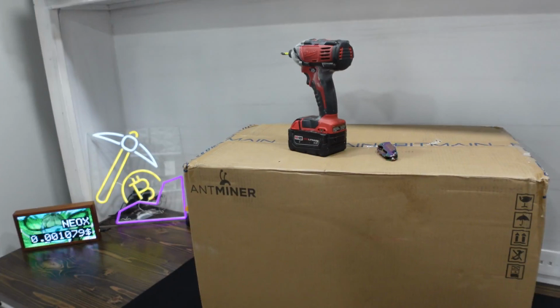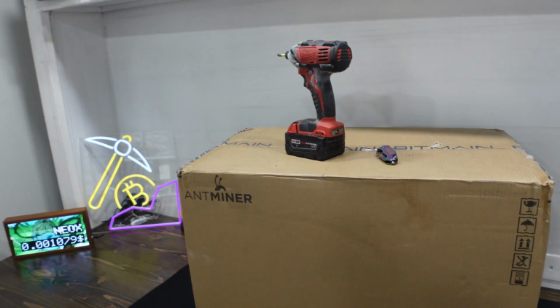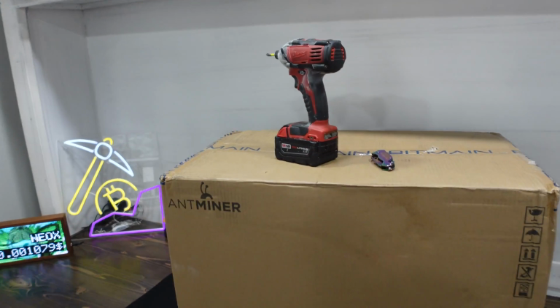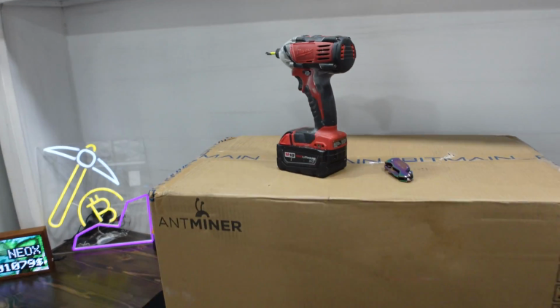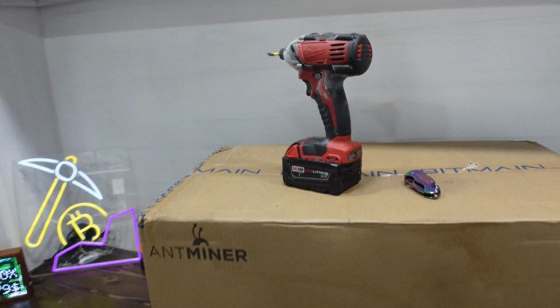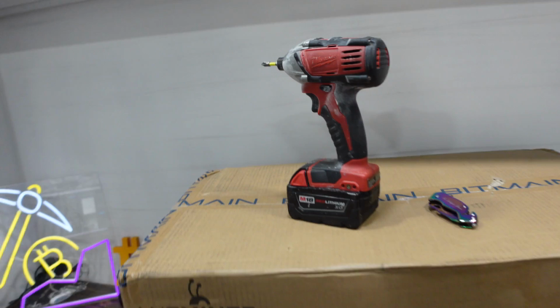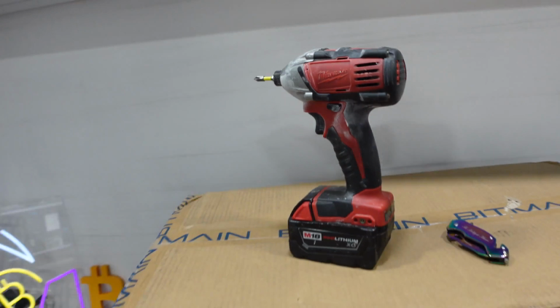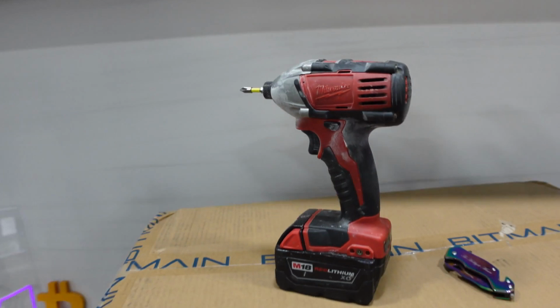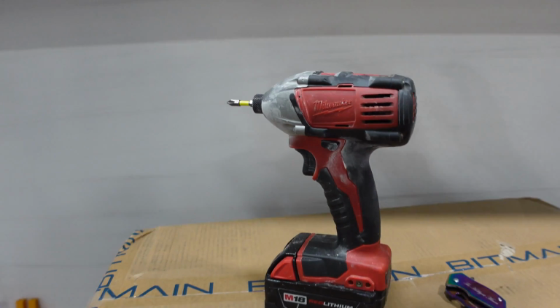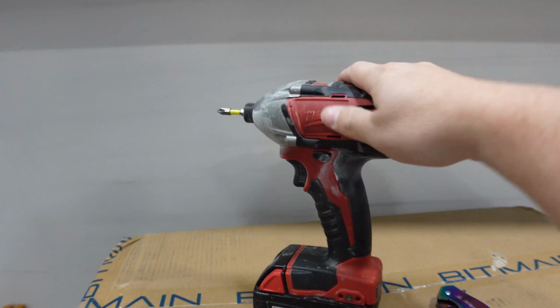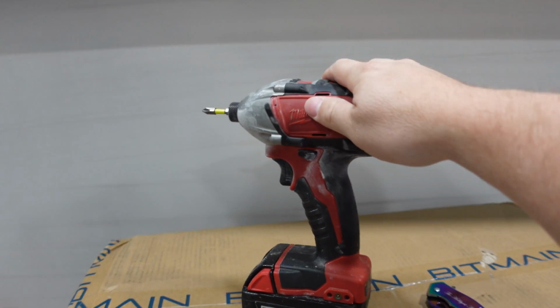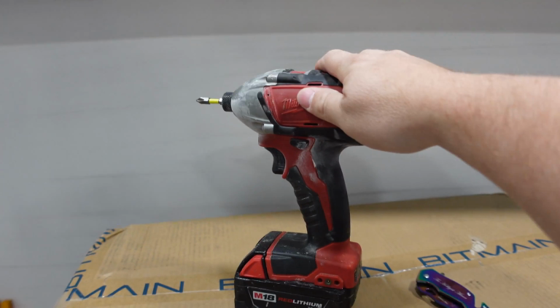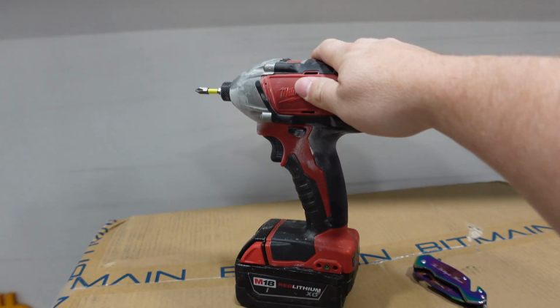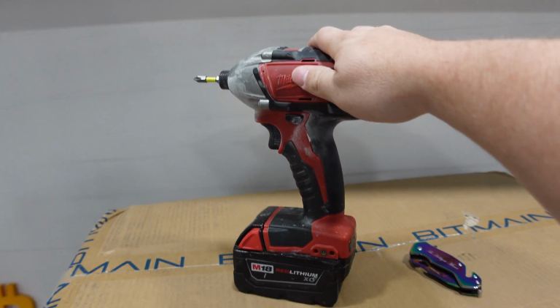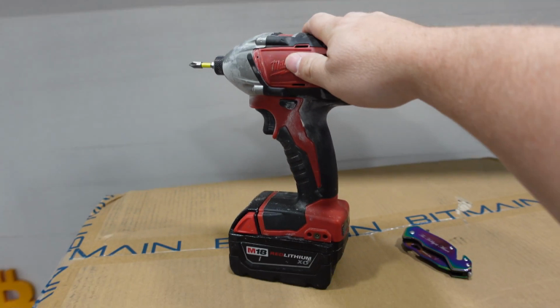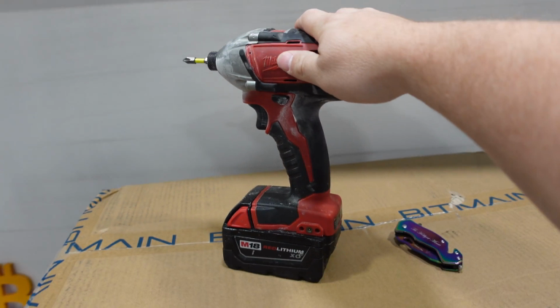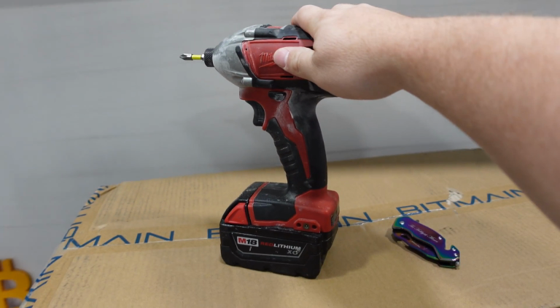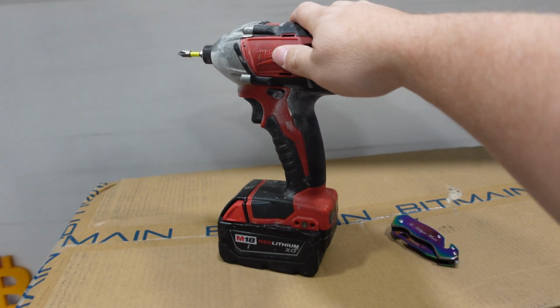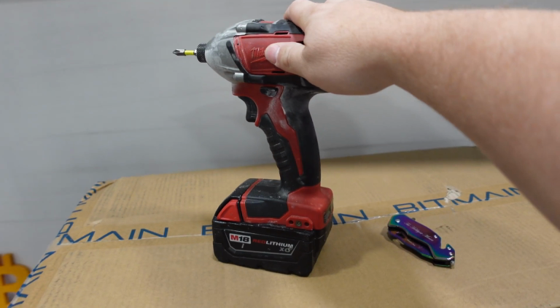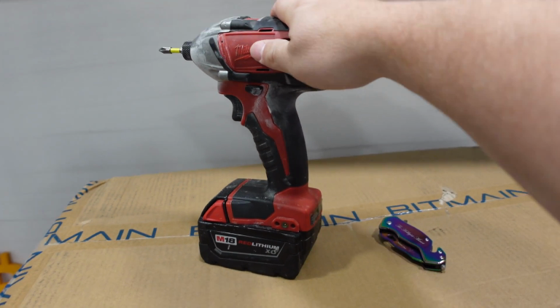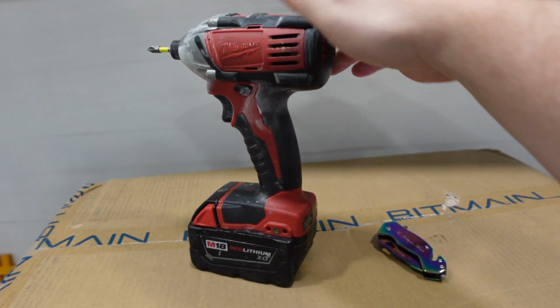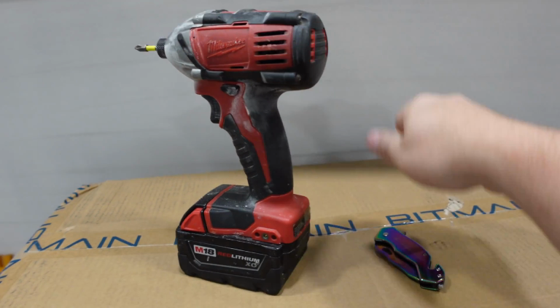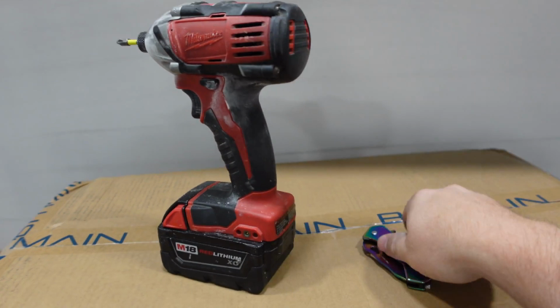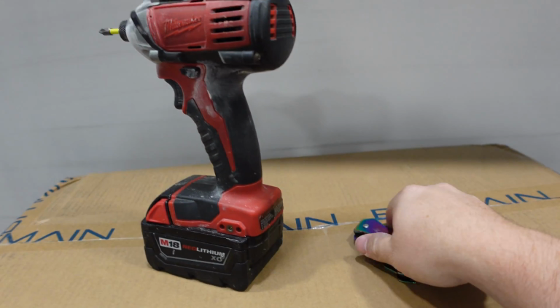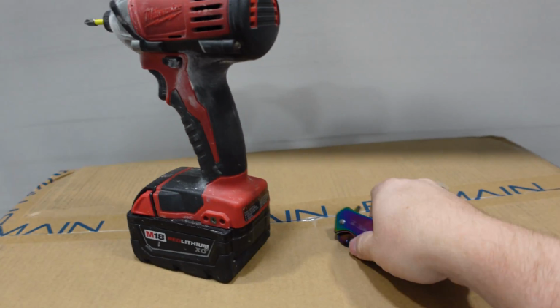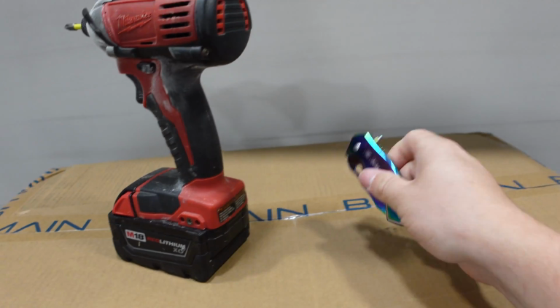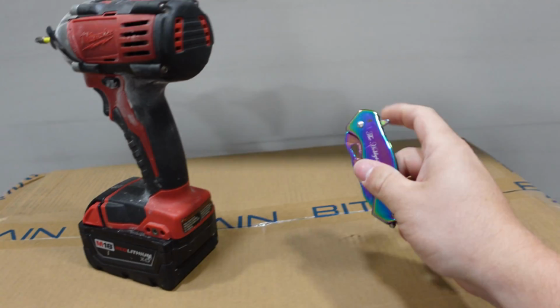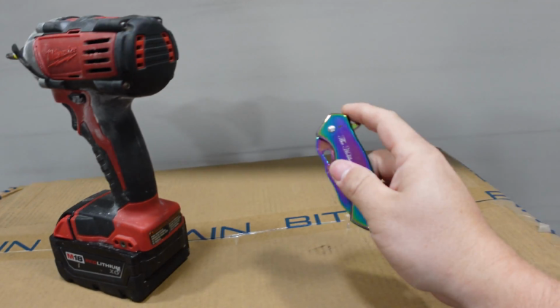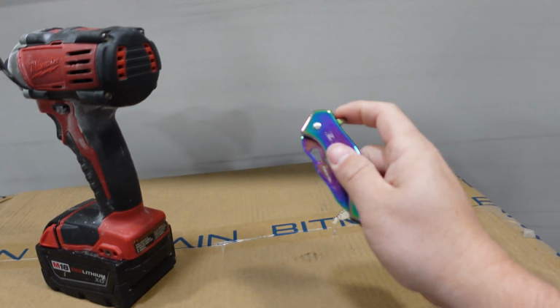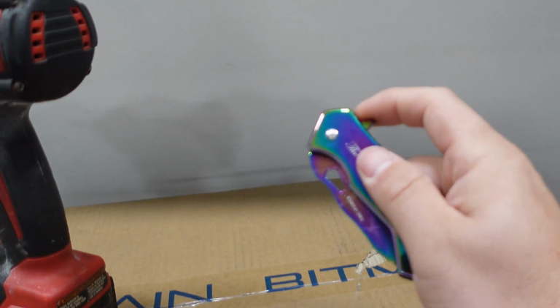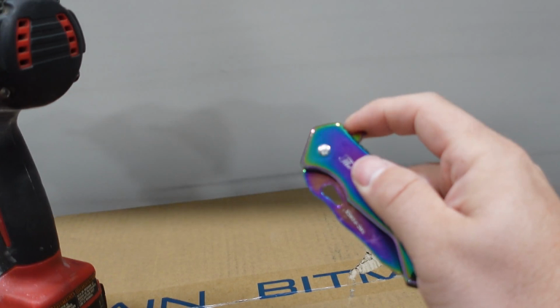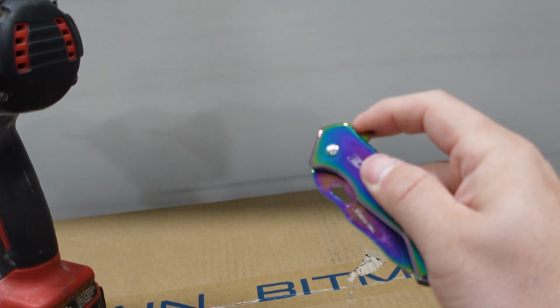Today's weapons of choice are my Milwaukee 18-volt drill and this fancy knife.